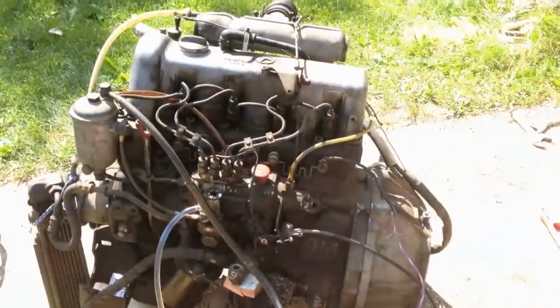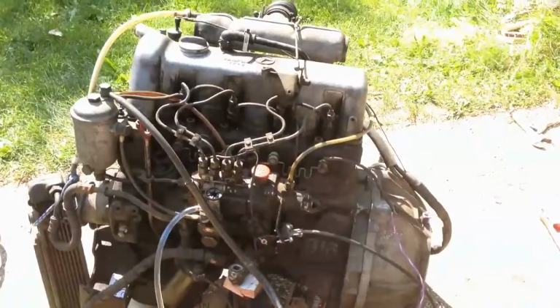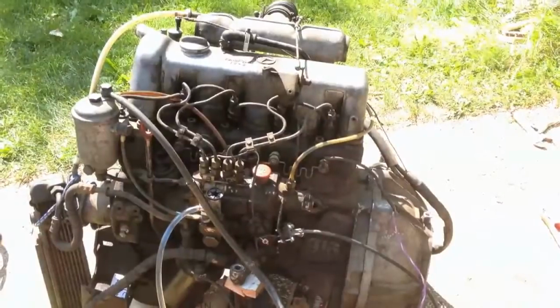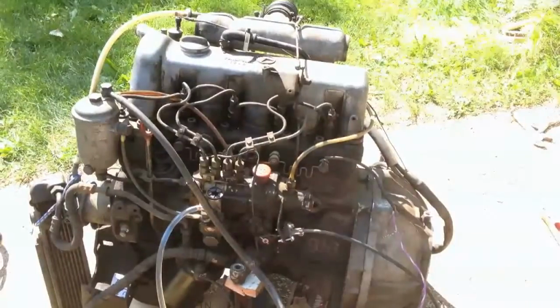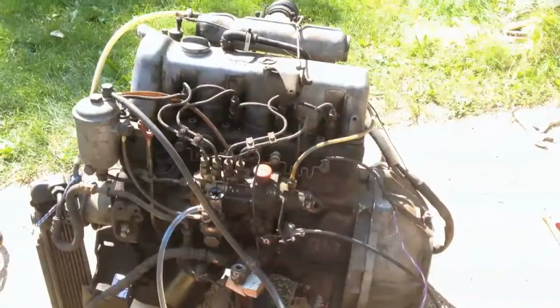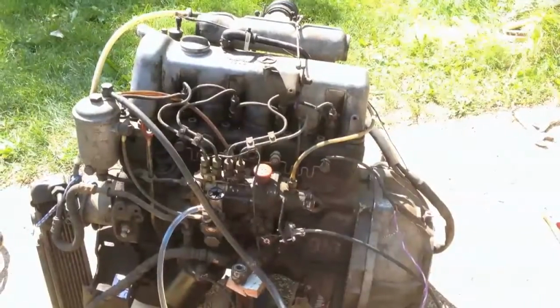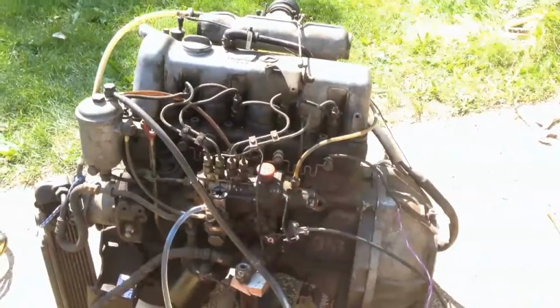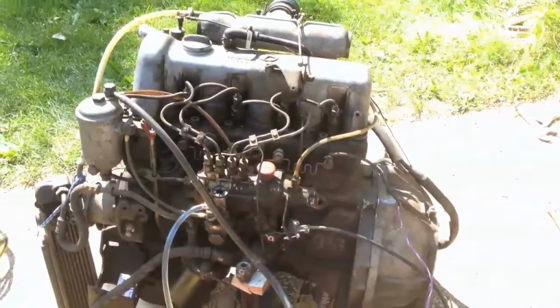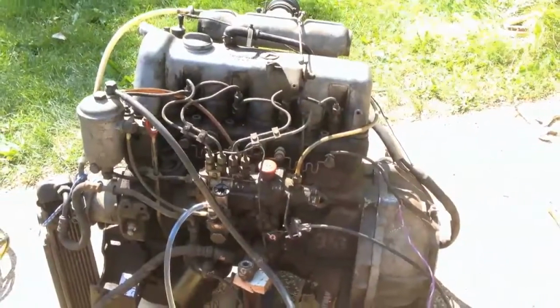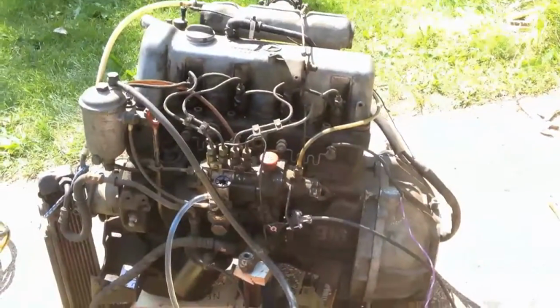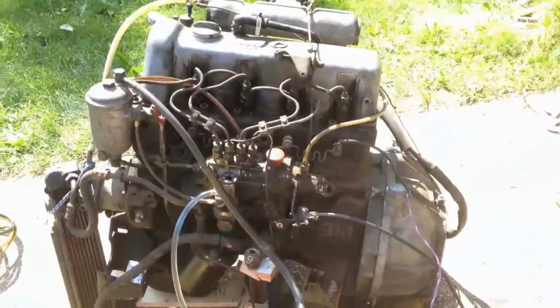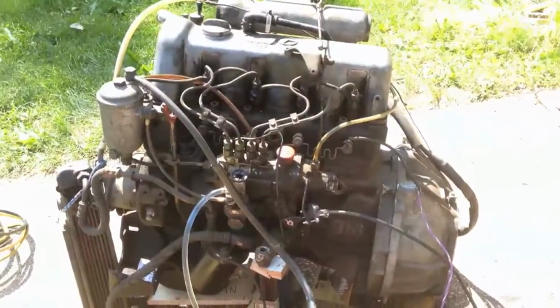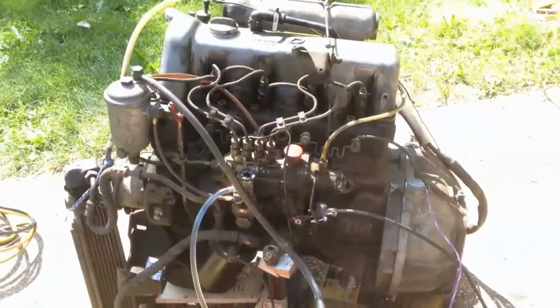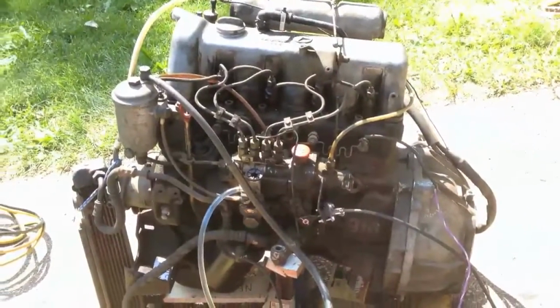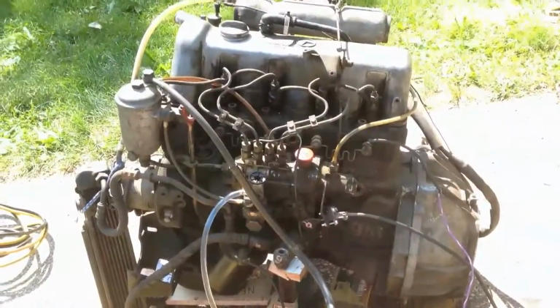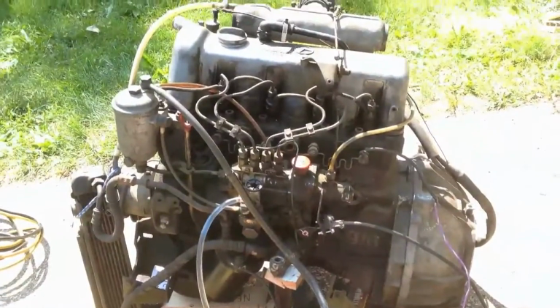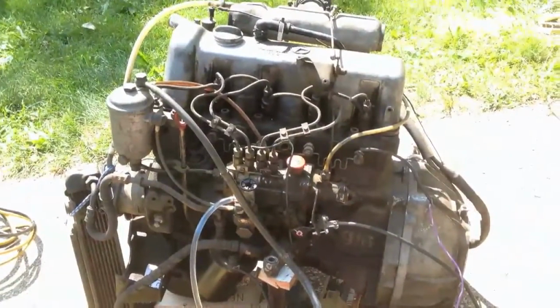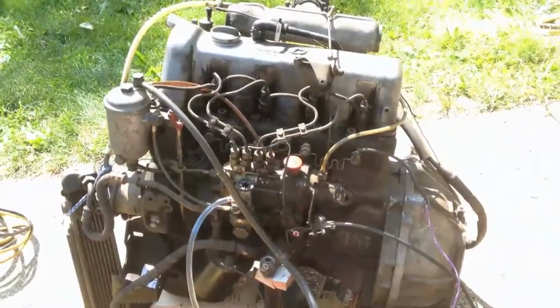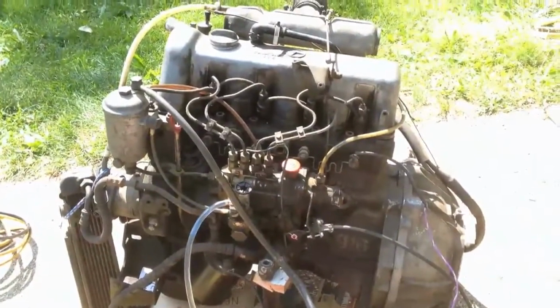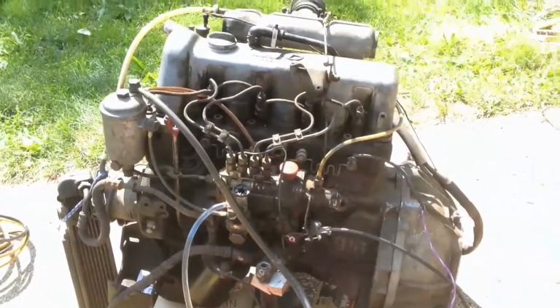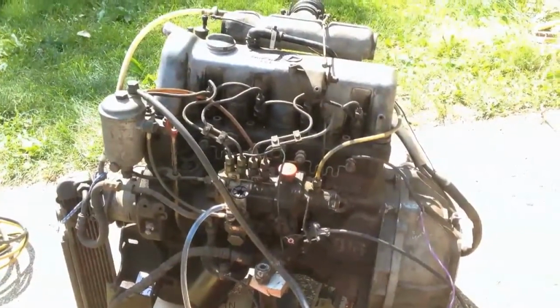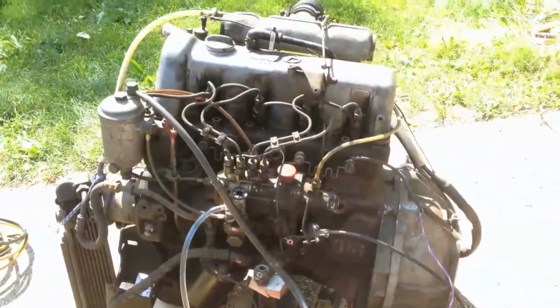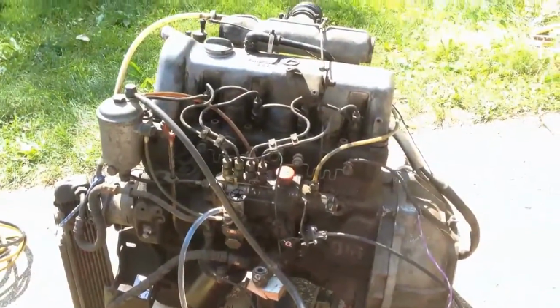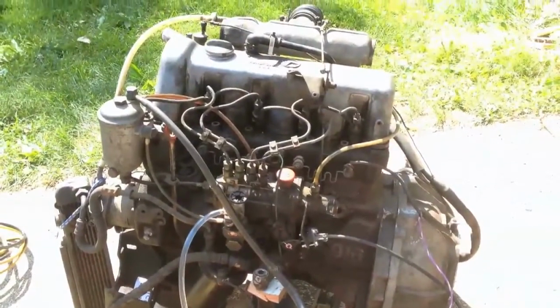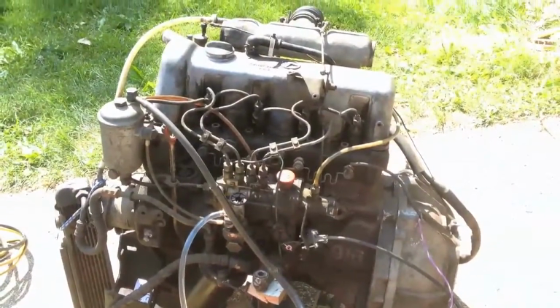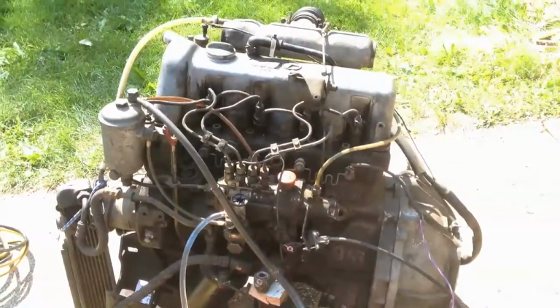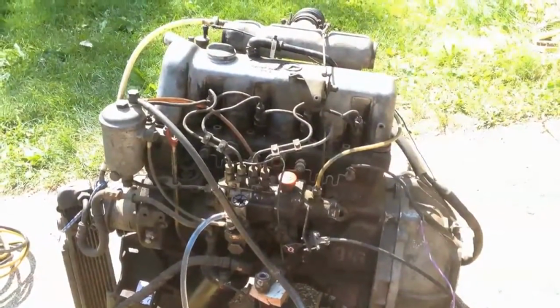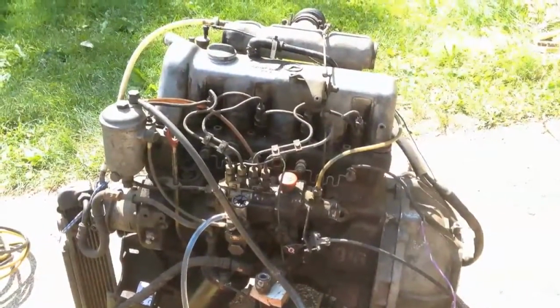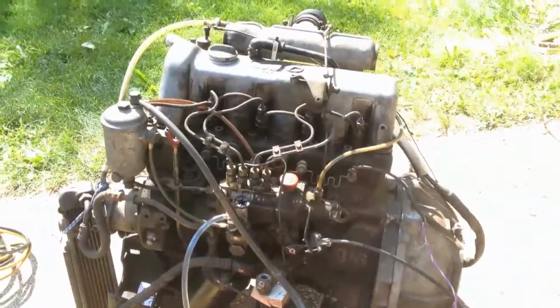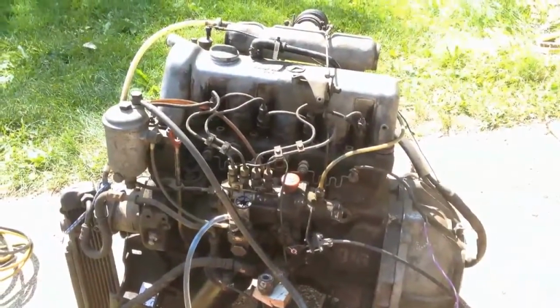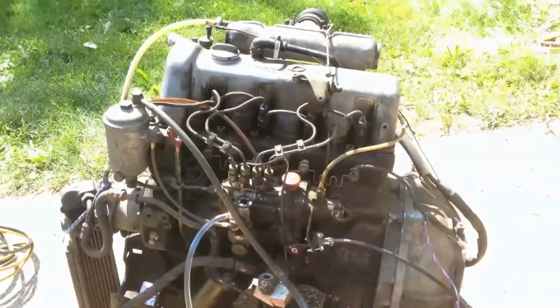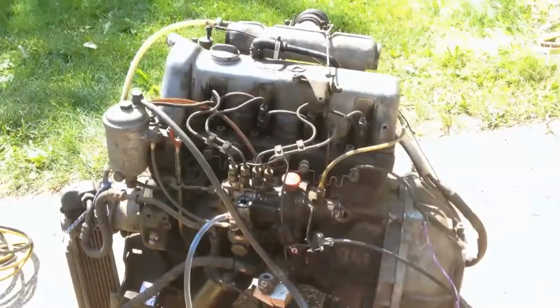We've got to replace that water pump and give it a new fuel filter, and it should be ready to run.